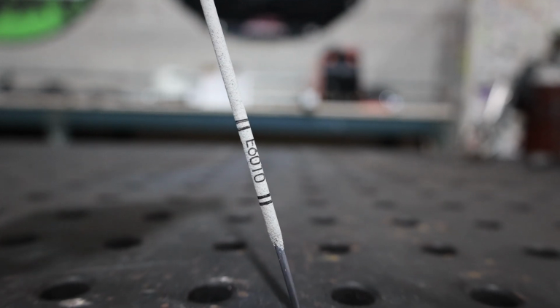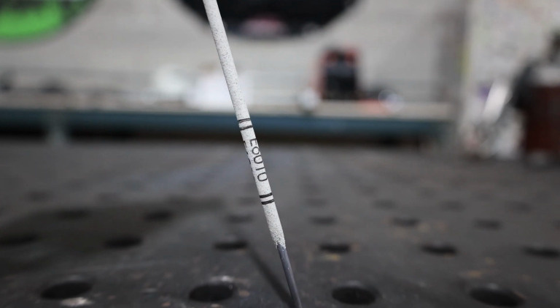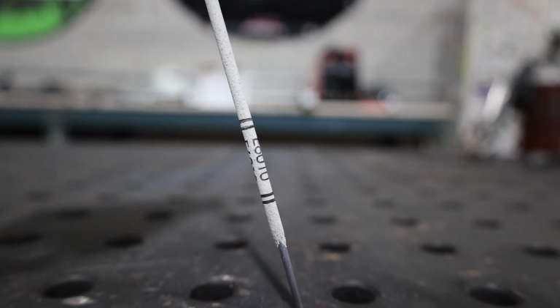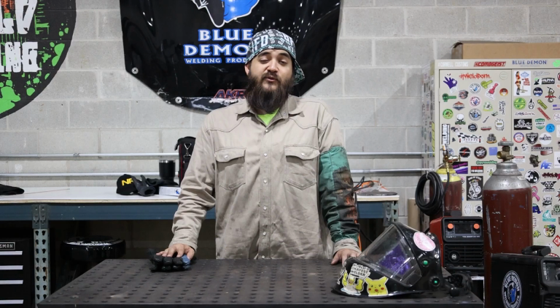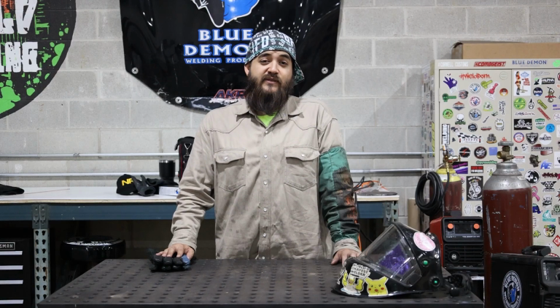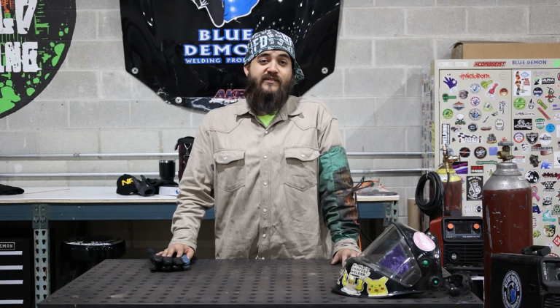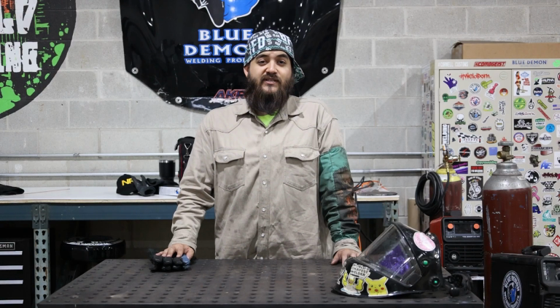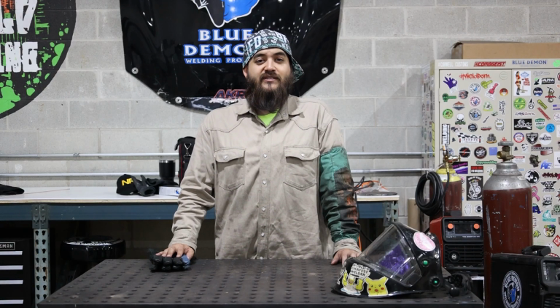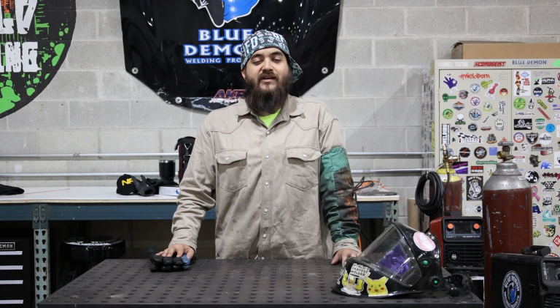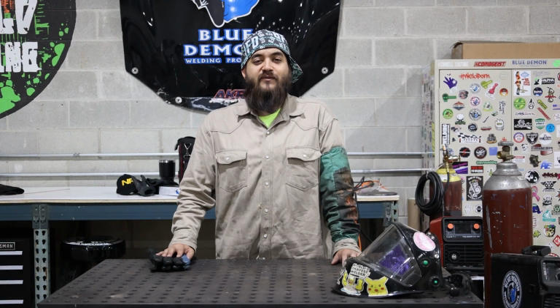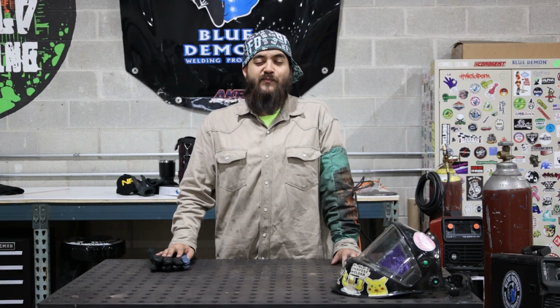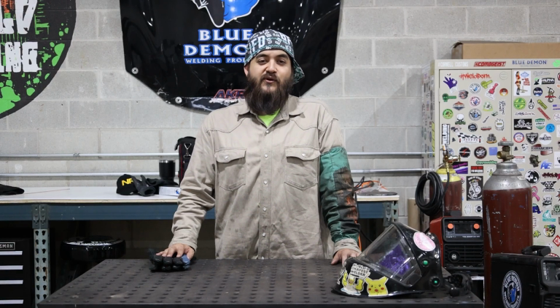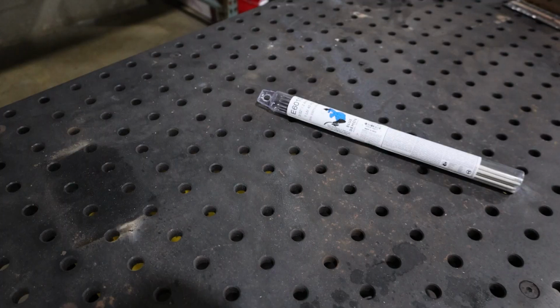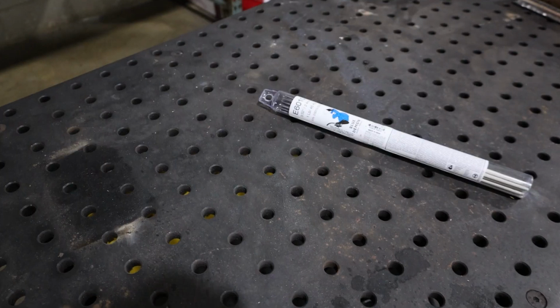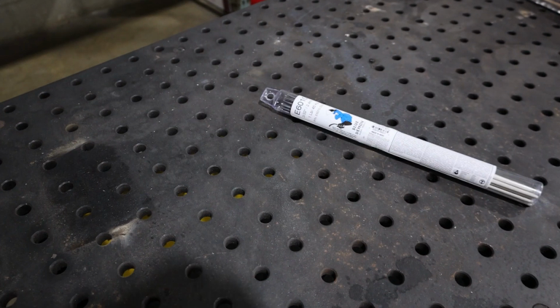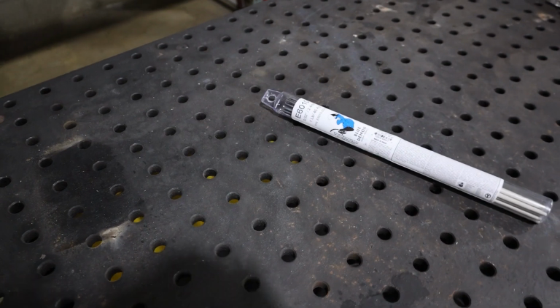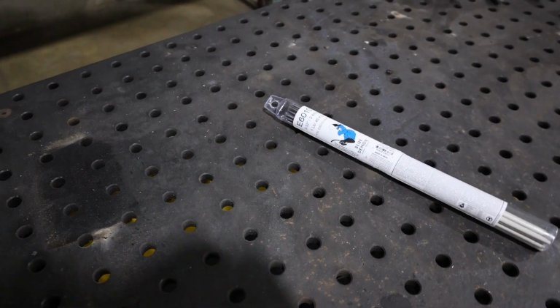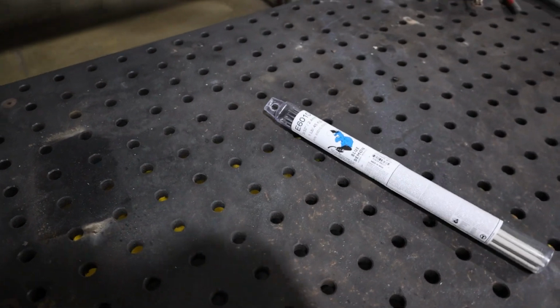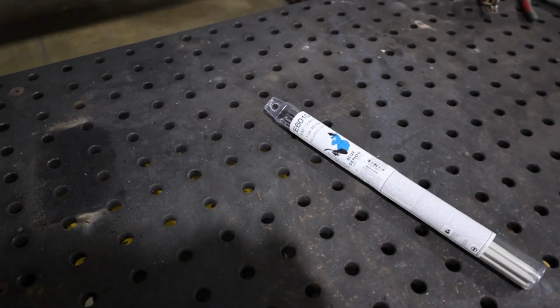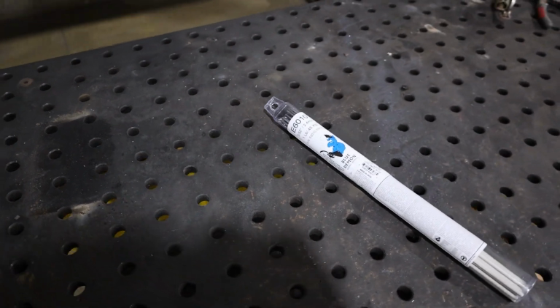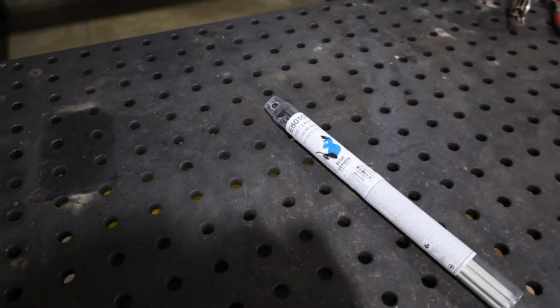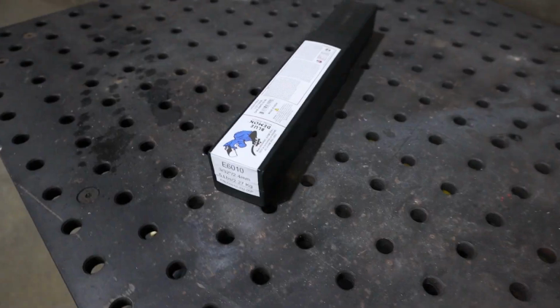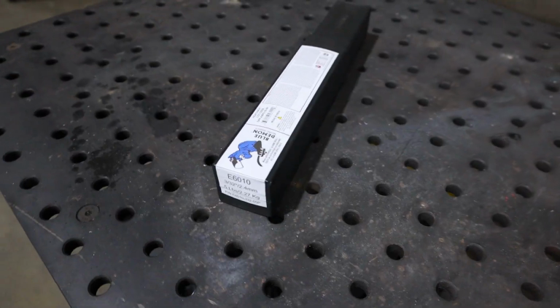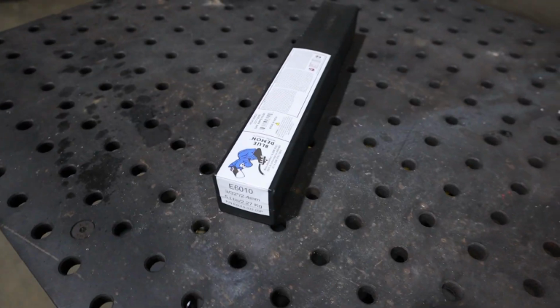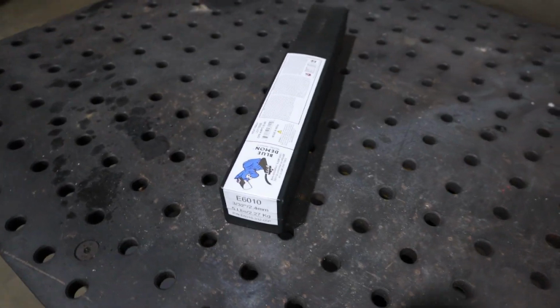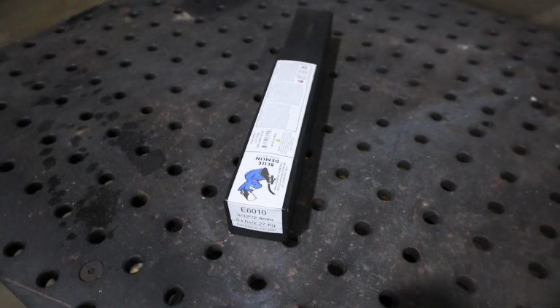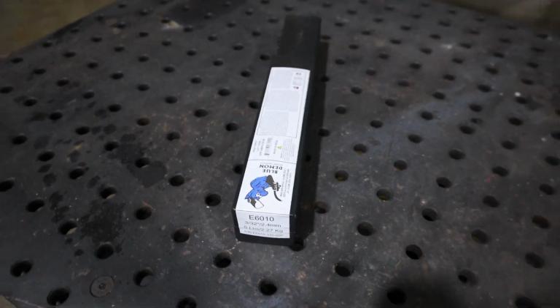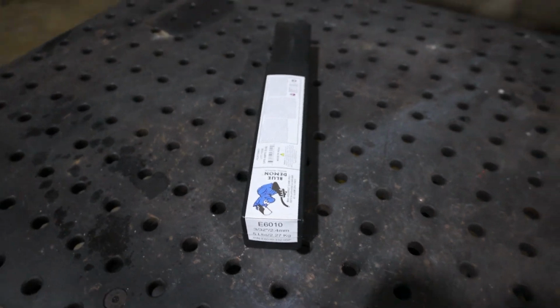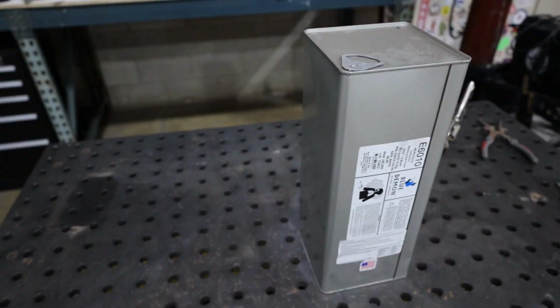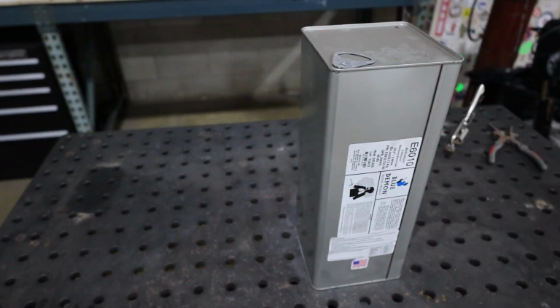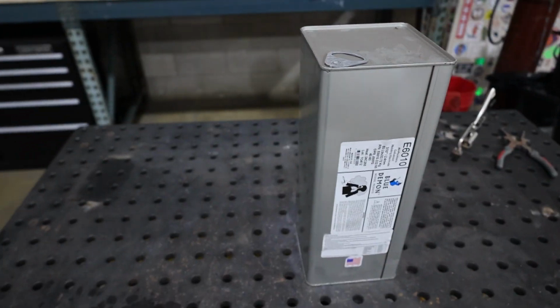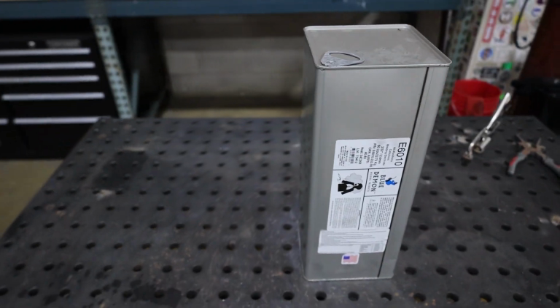Here at Blue Demon, 6010 can be purchased in 1 pound, 5 pound, and 50 pound assortments.